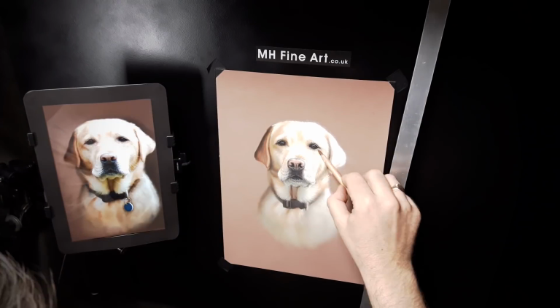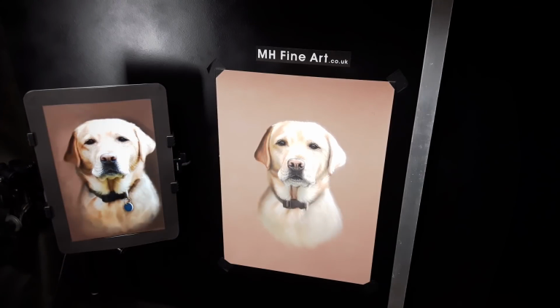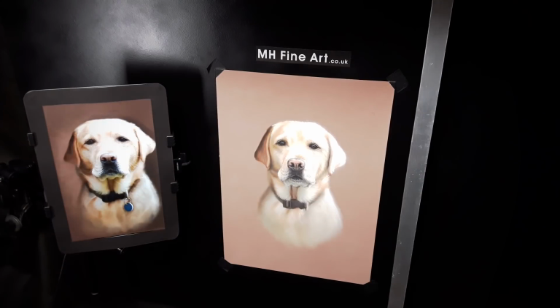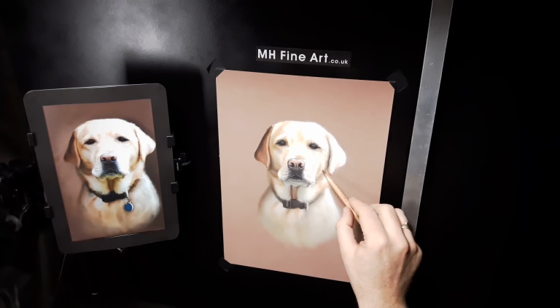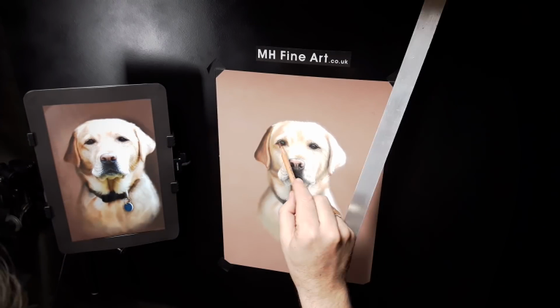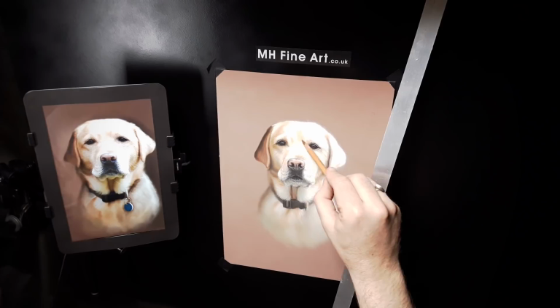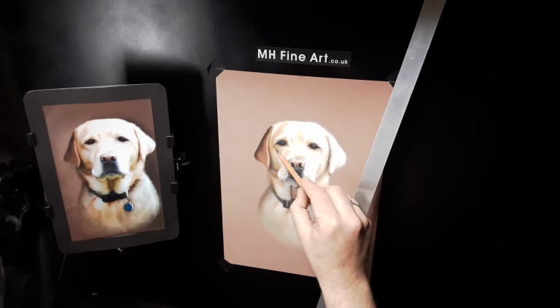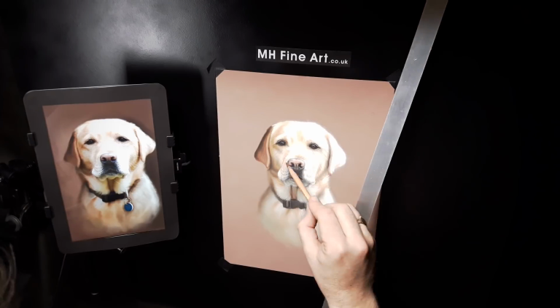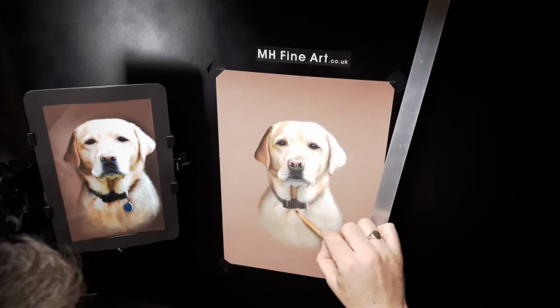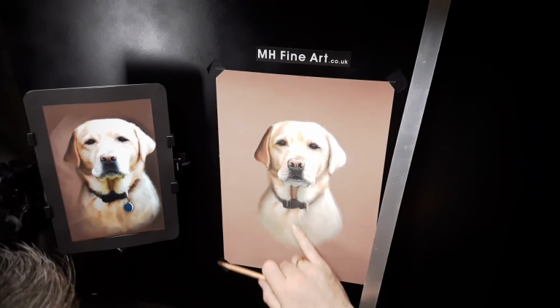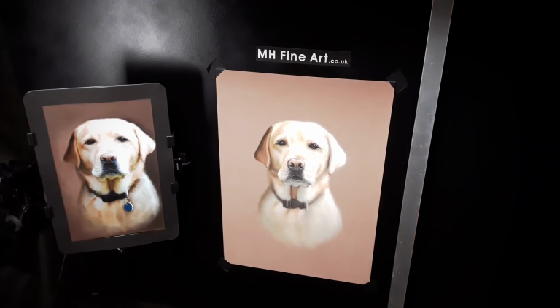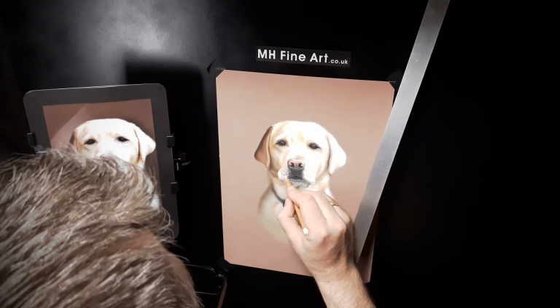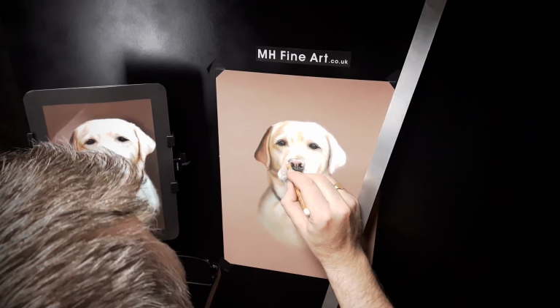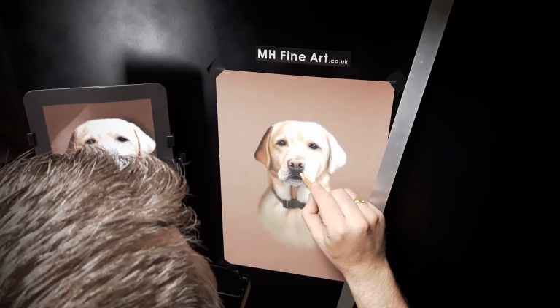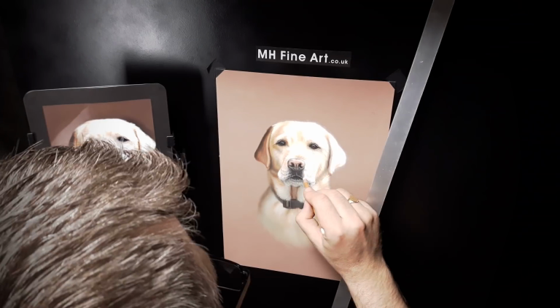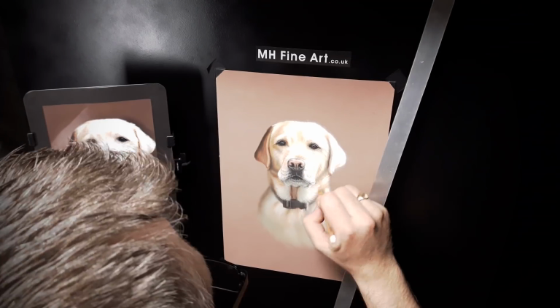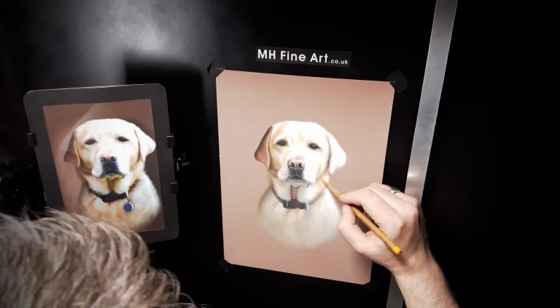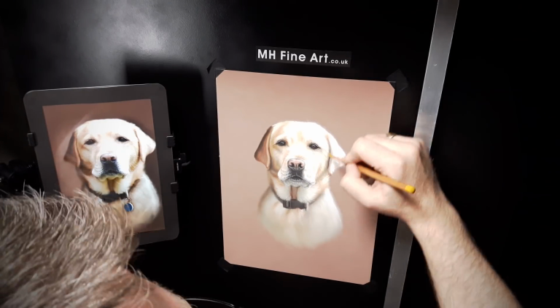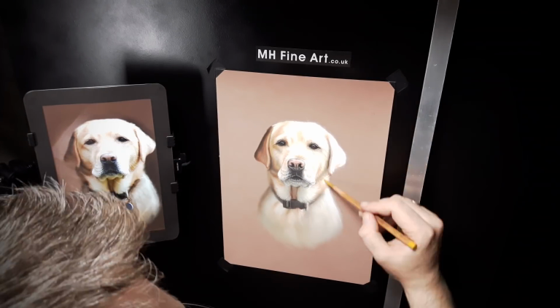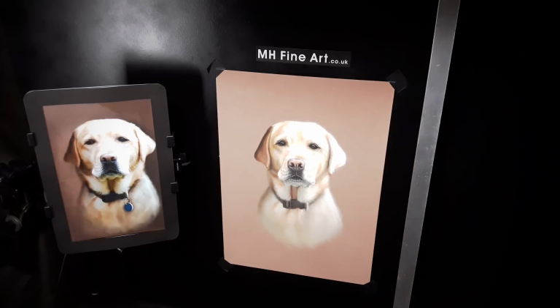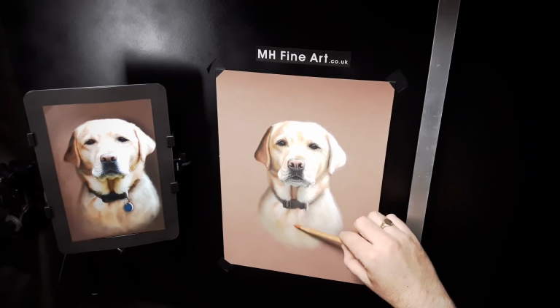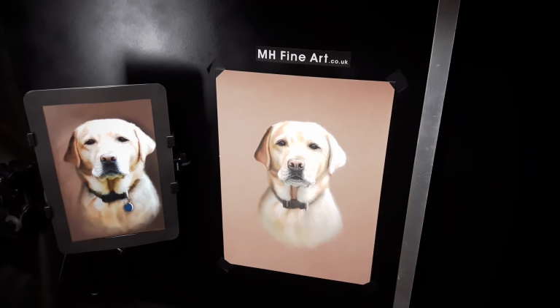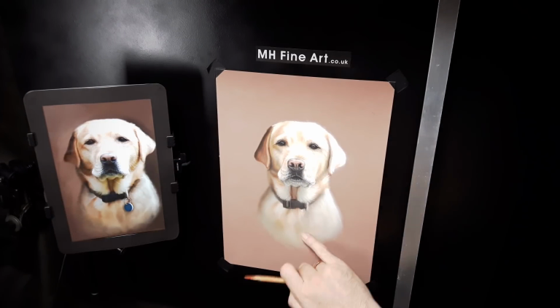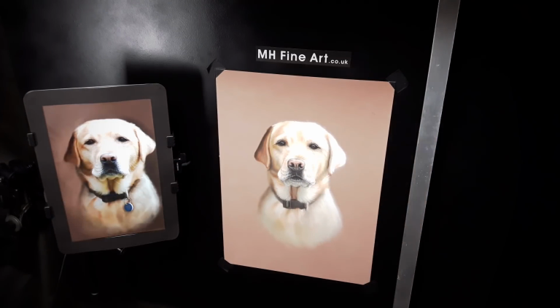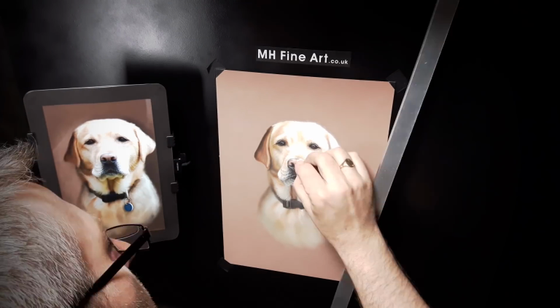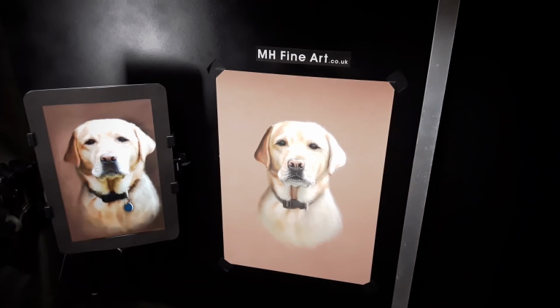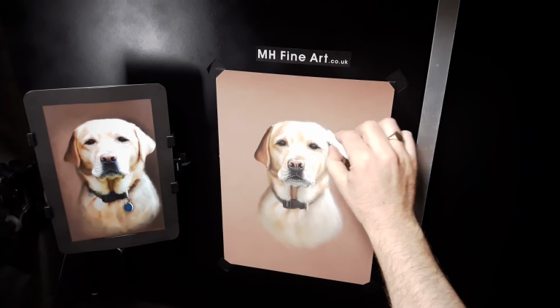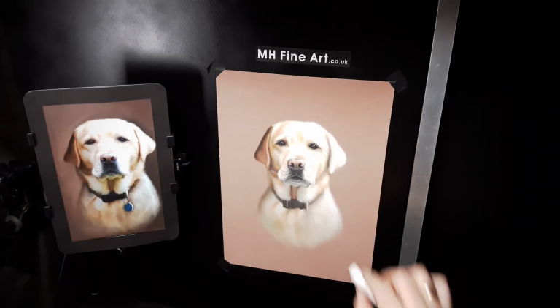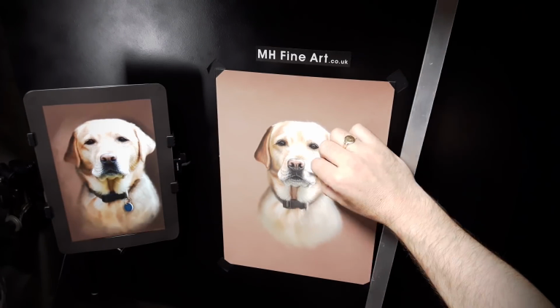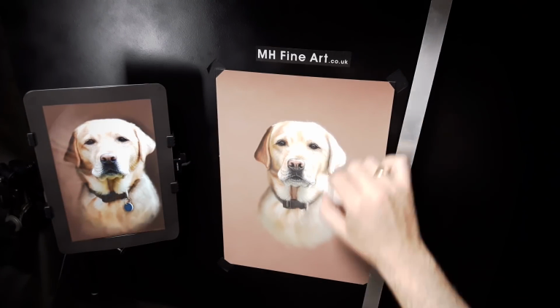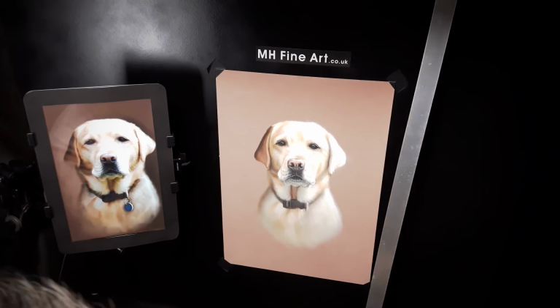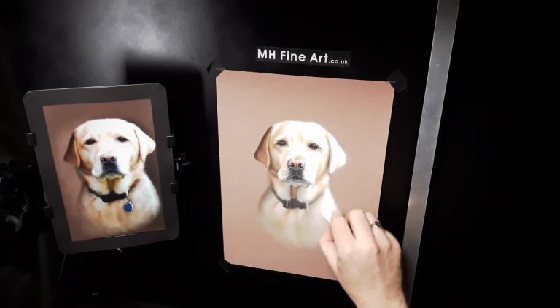Now it's time for the final details, and the decision has been made to leave the blue tag out, as I feel it would be too distracting.